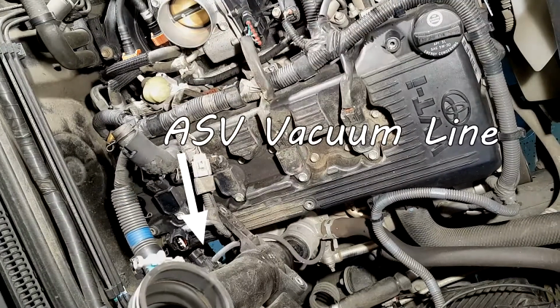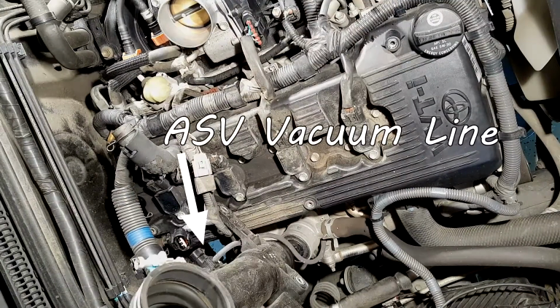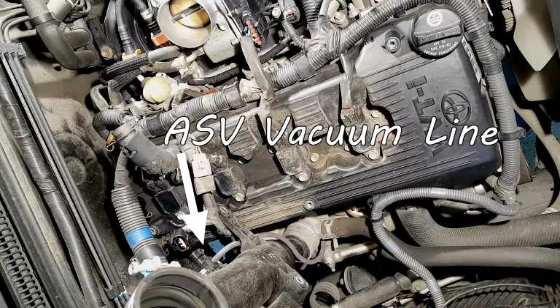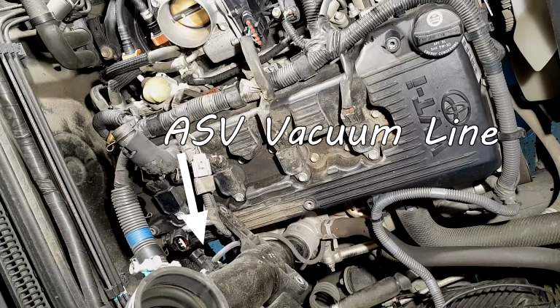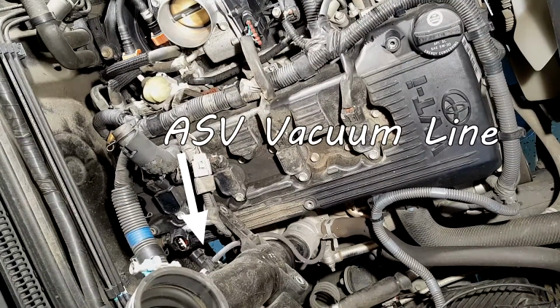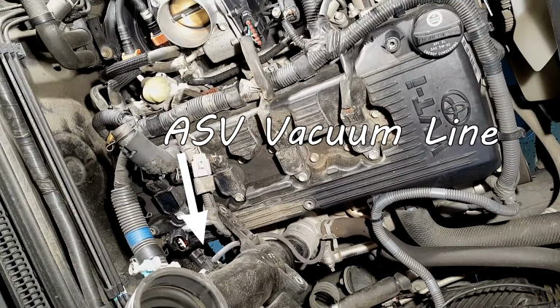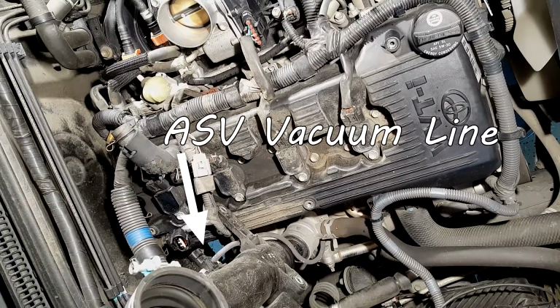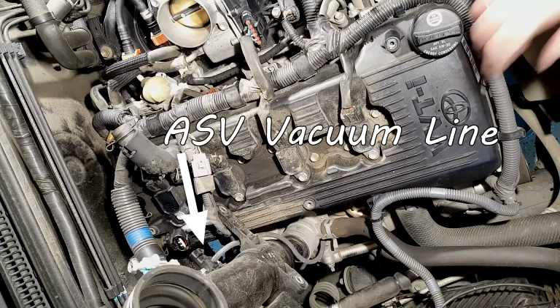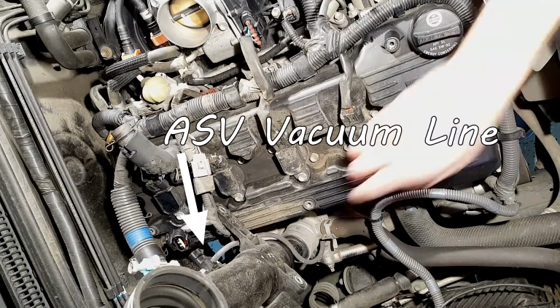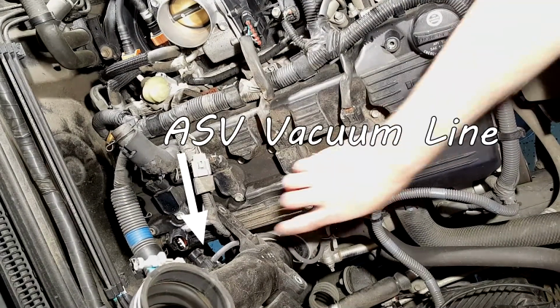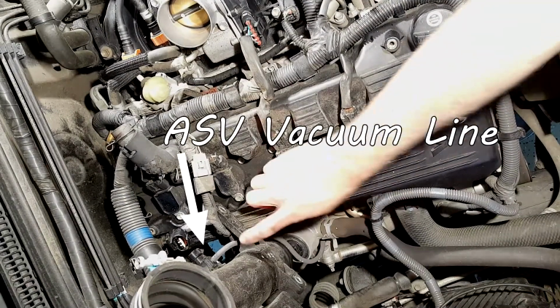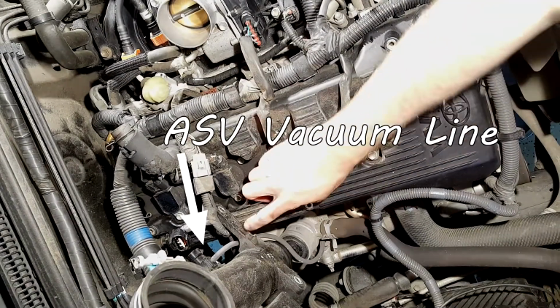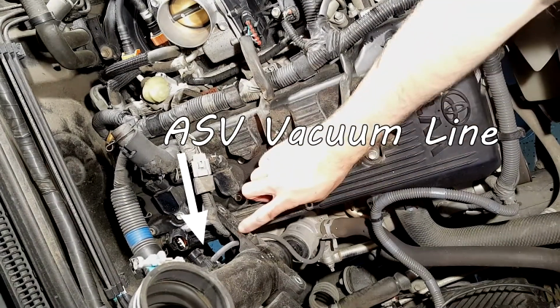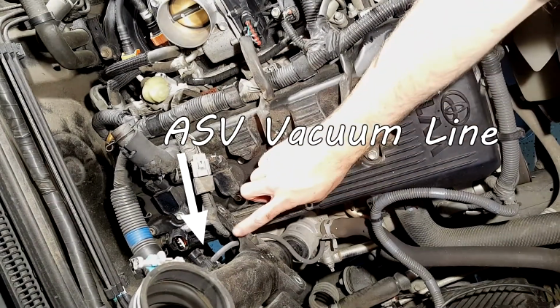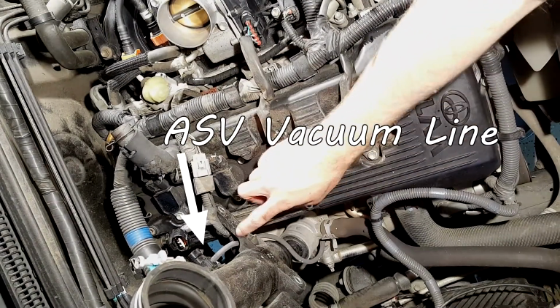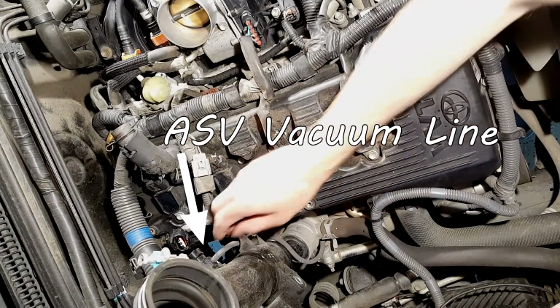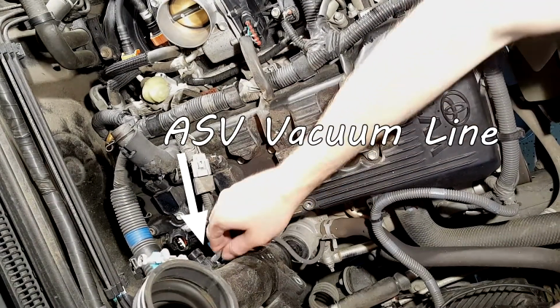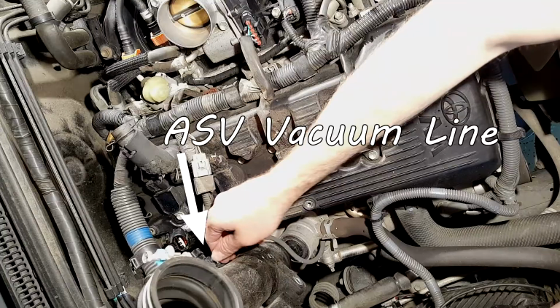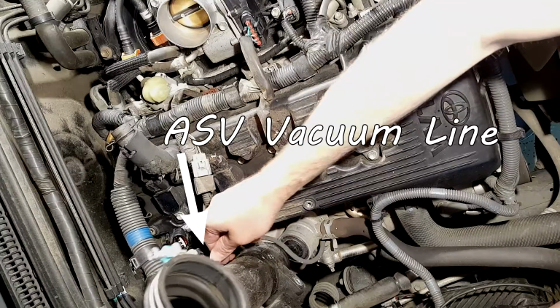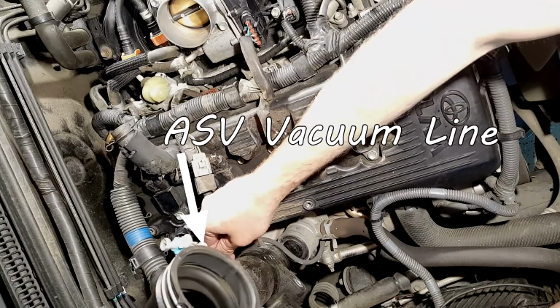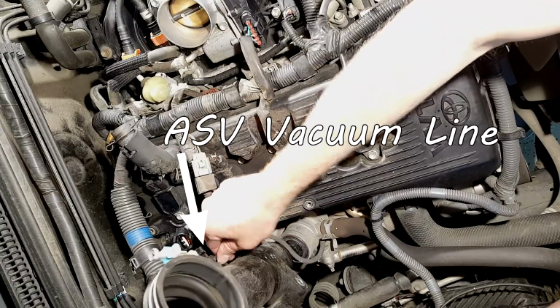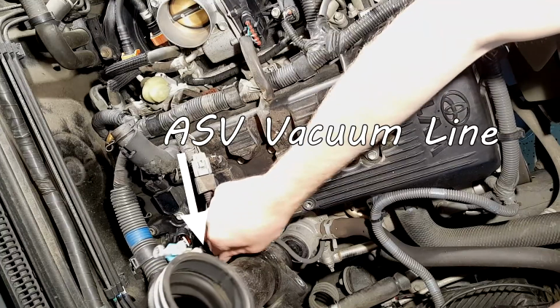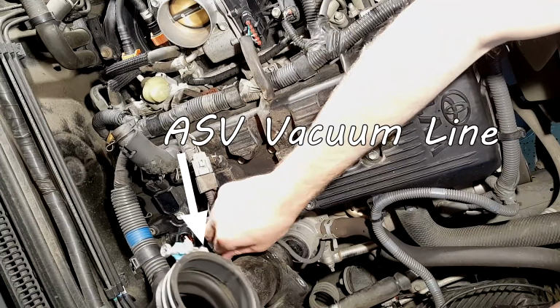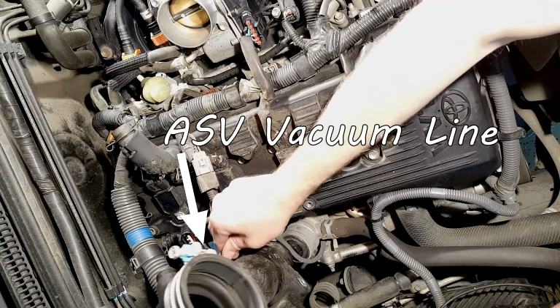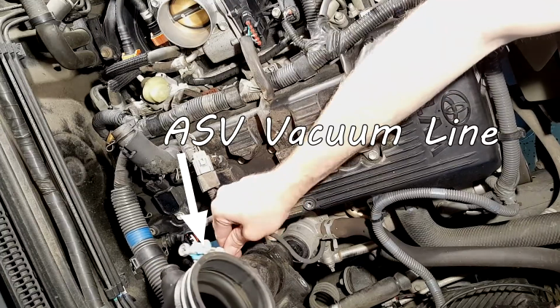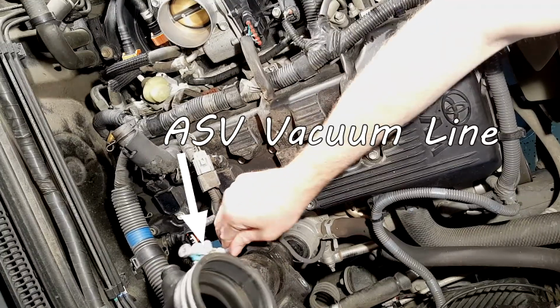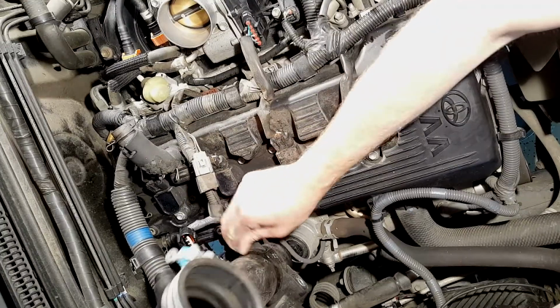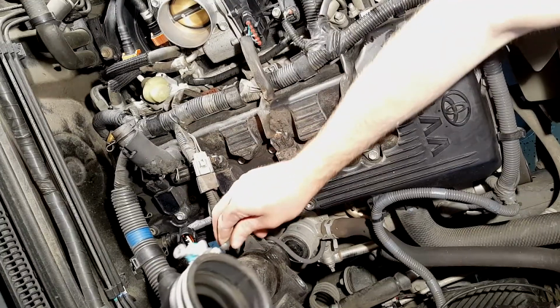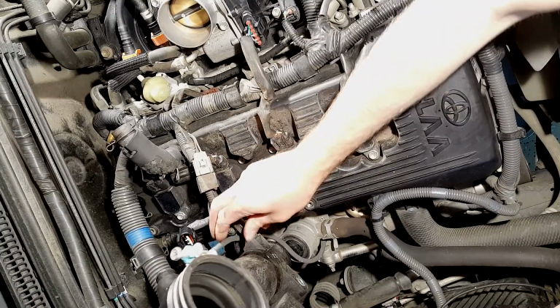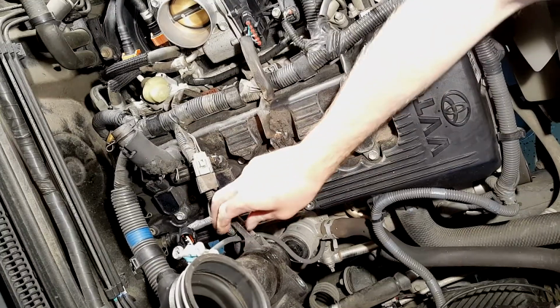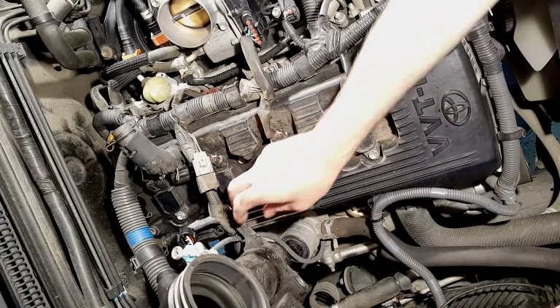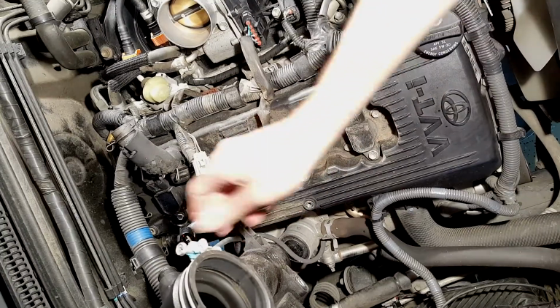There's a vacuum hose on this end here, so I'm just going to disconnect that.